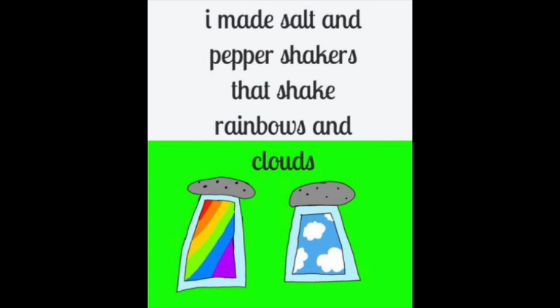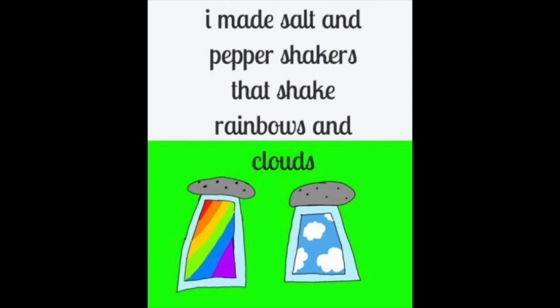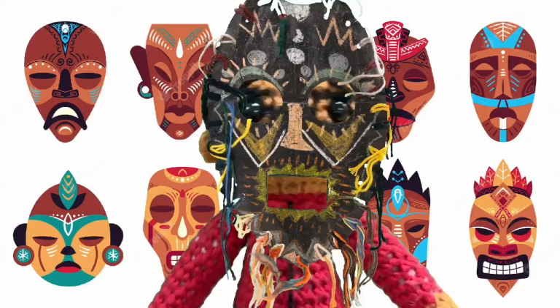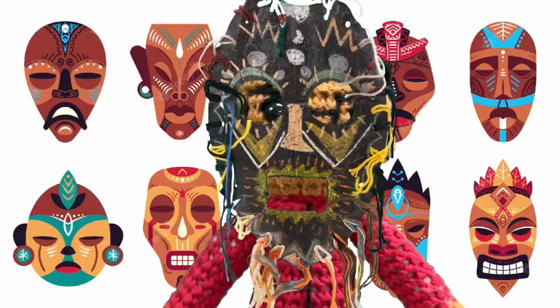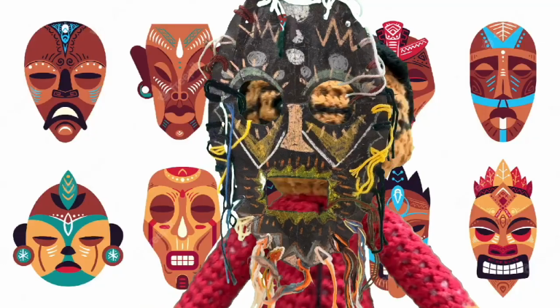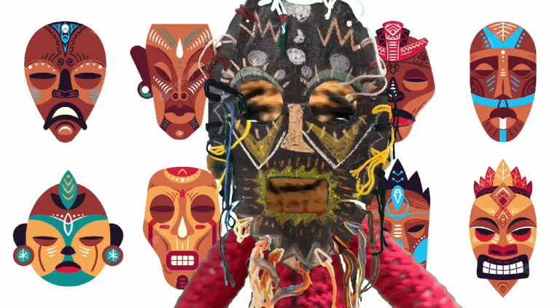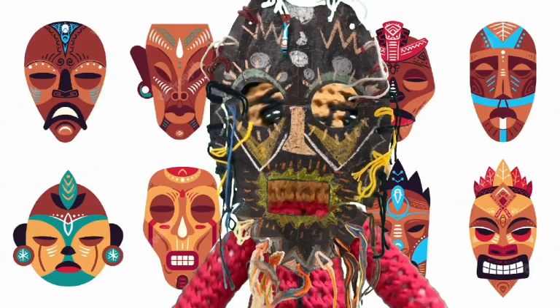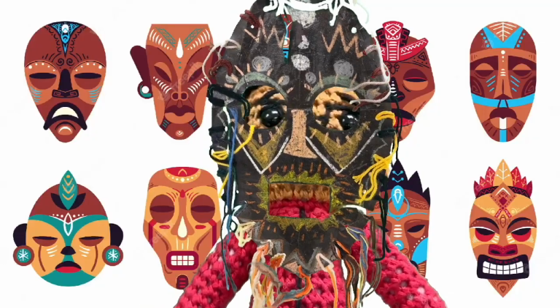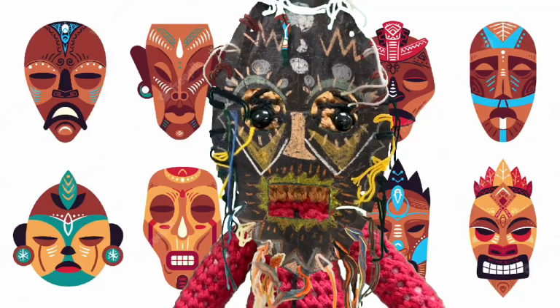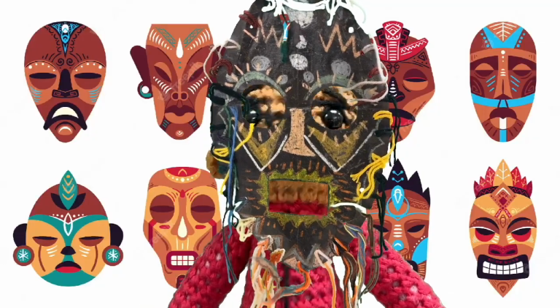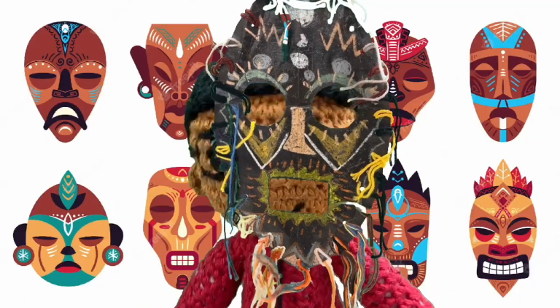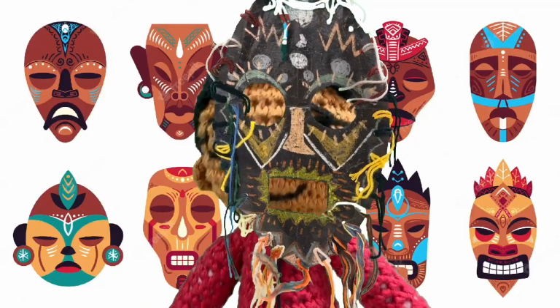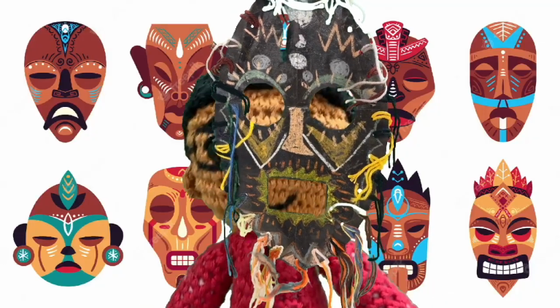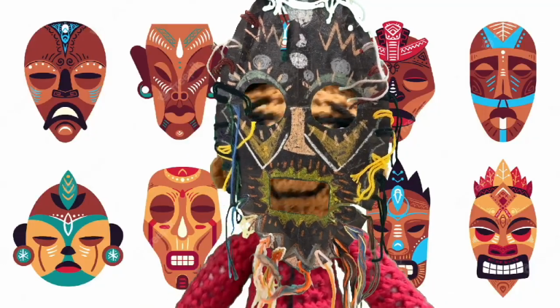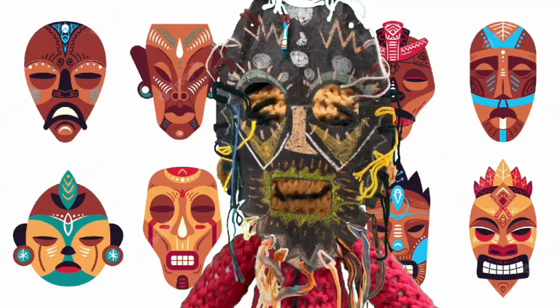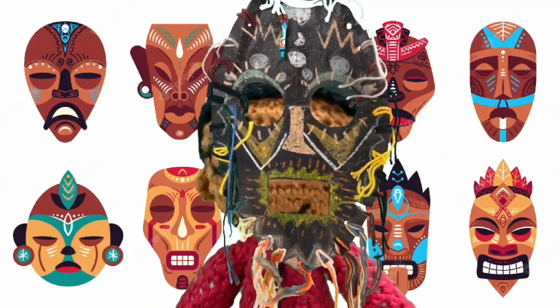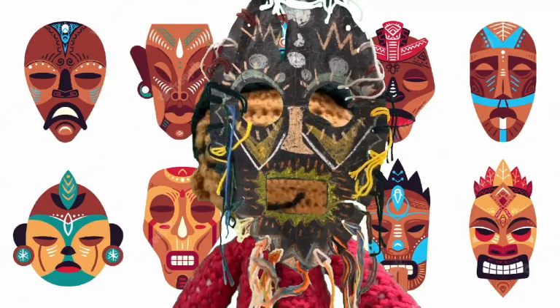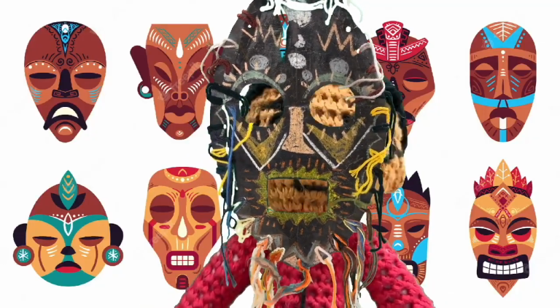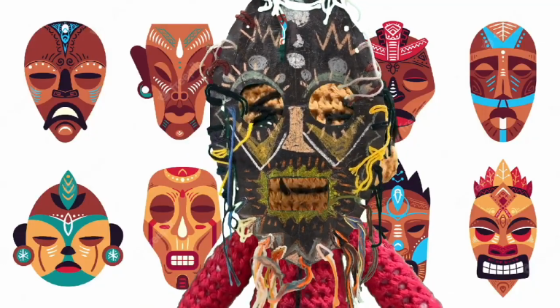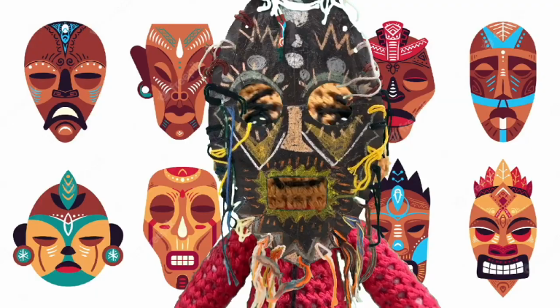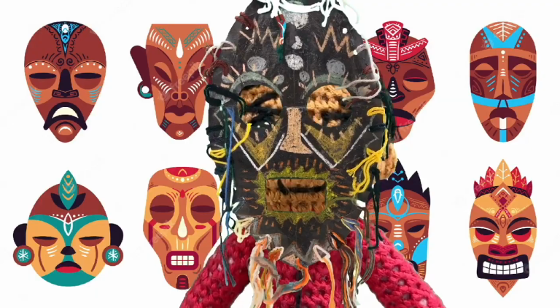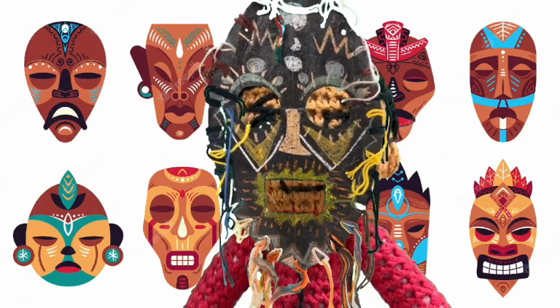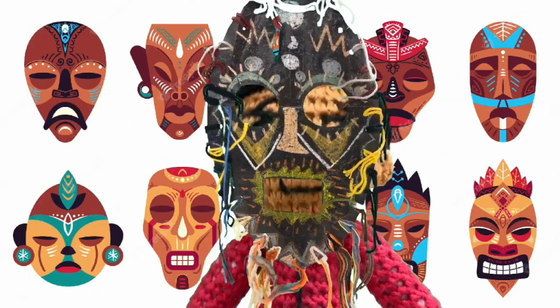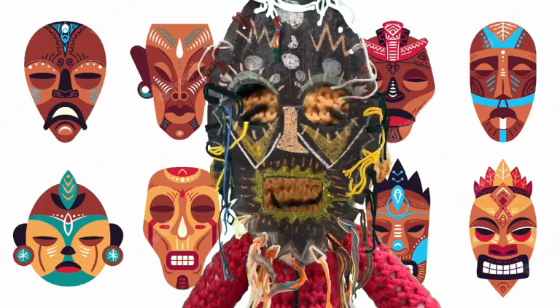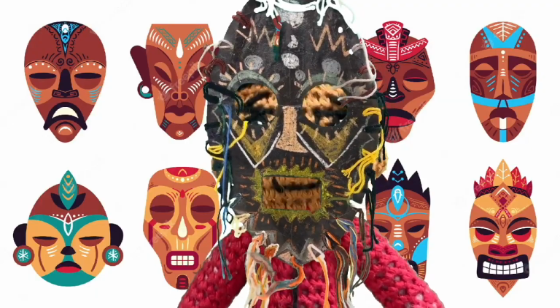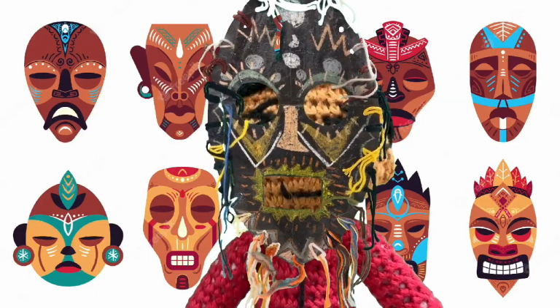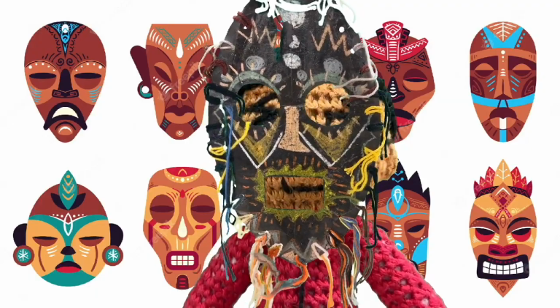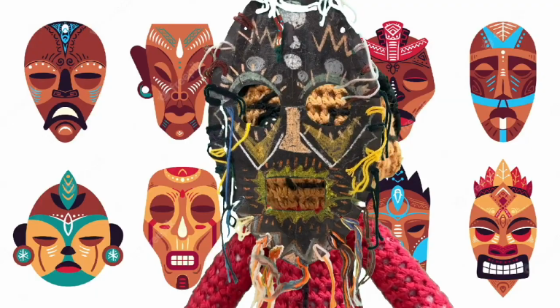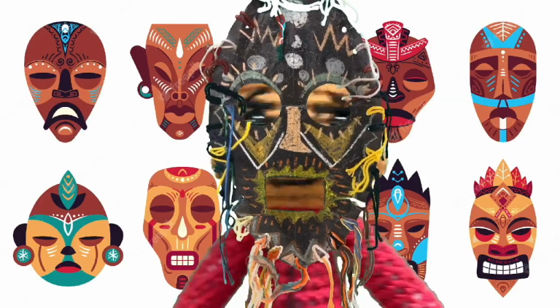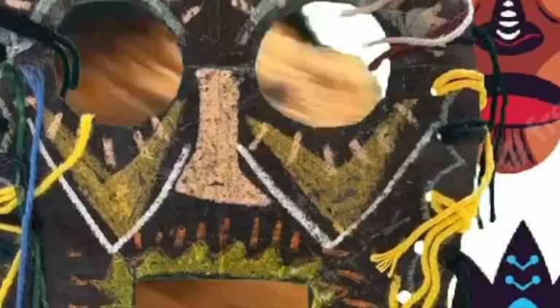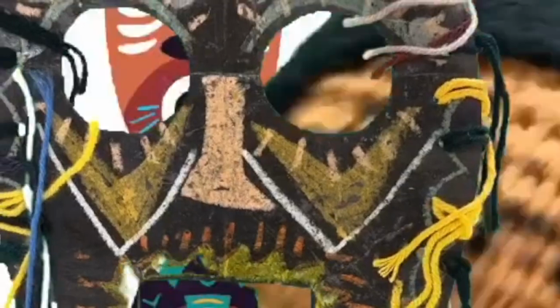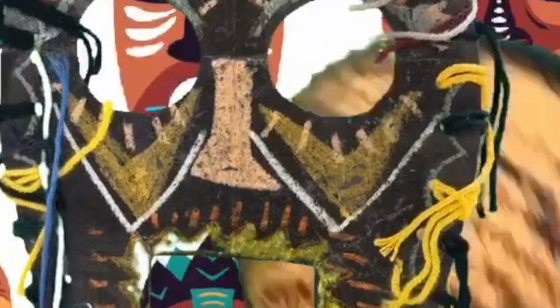First grade working on African fiber mask designs.